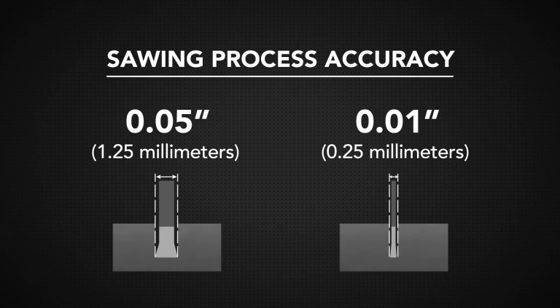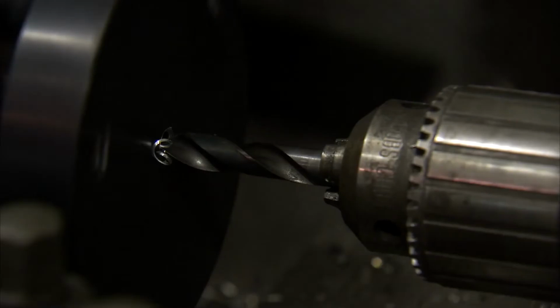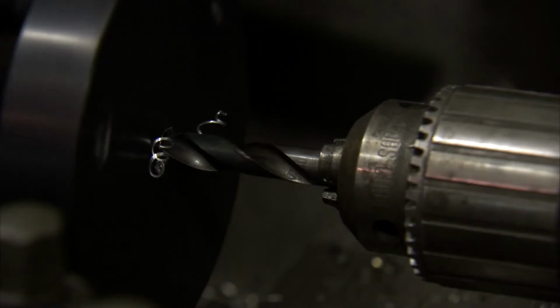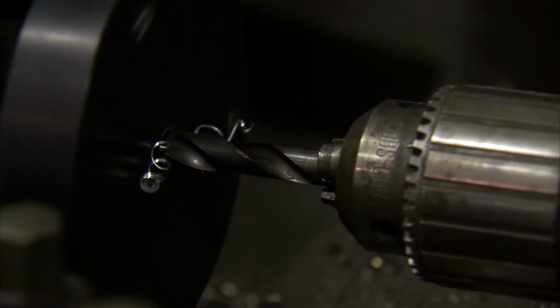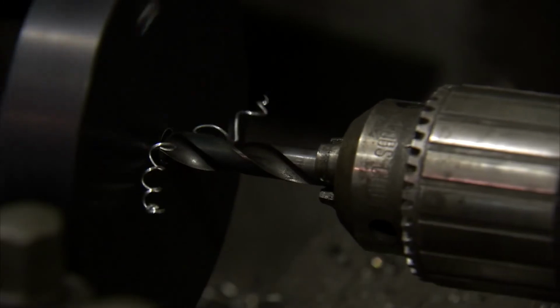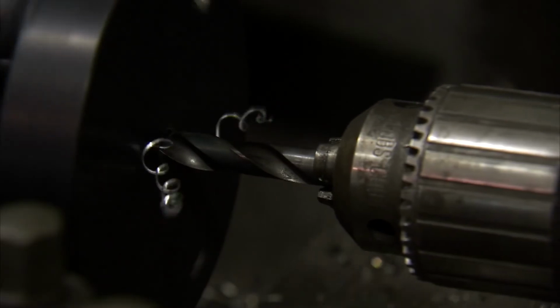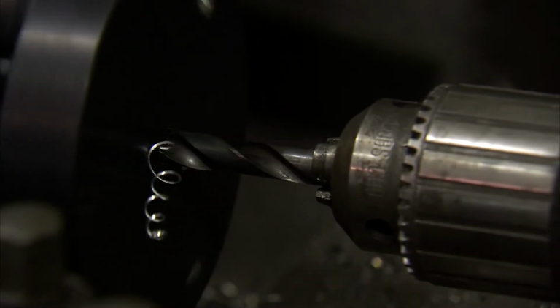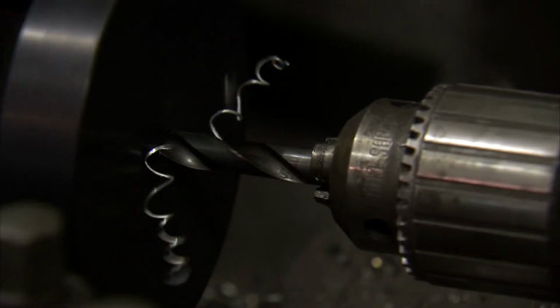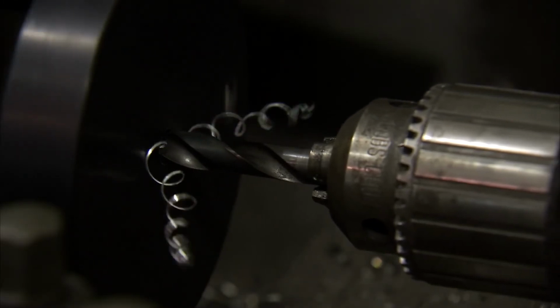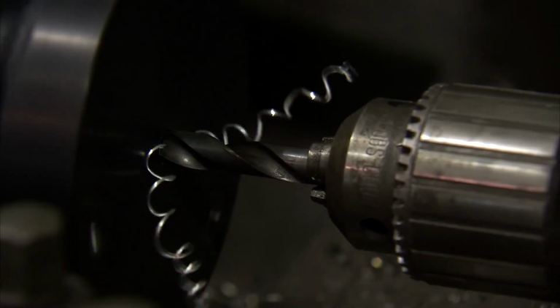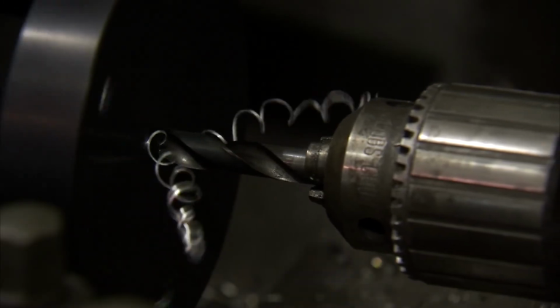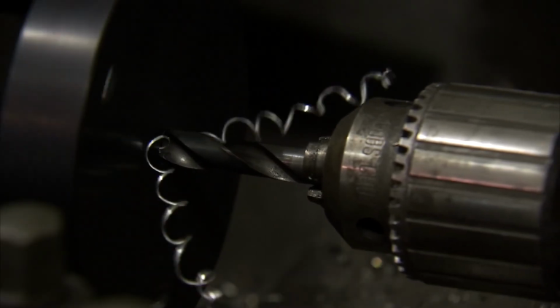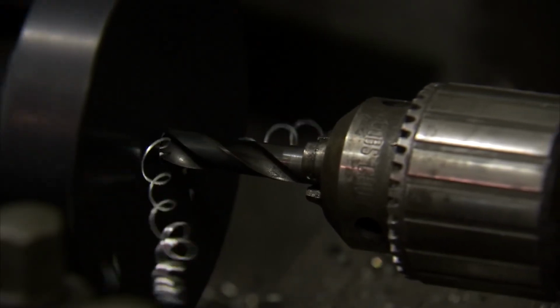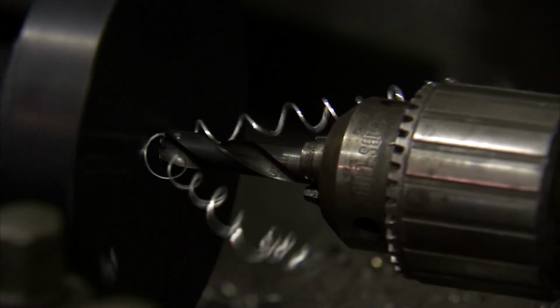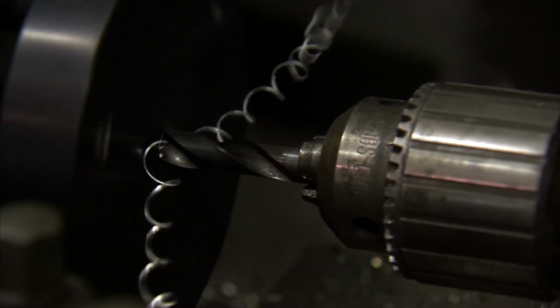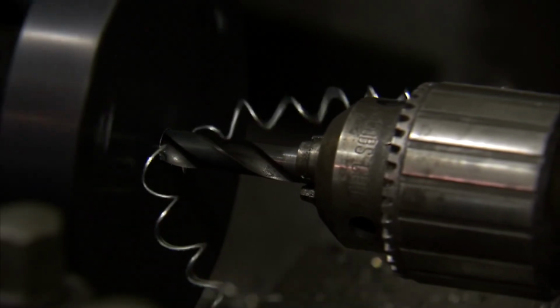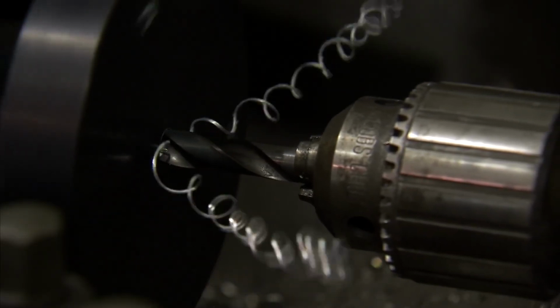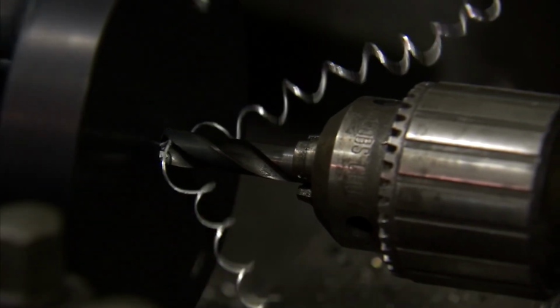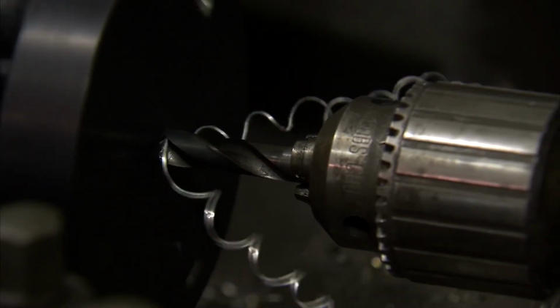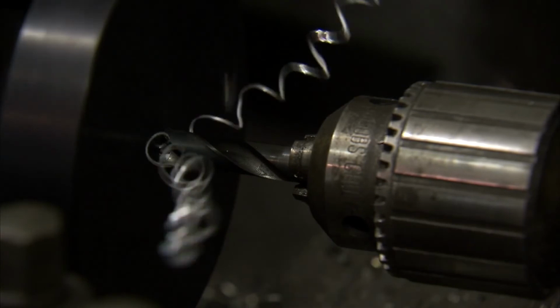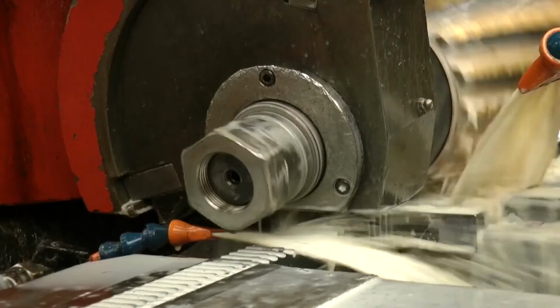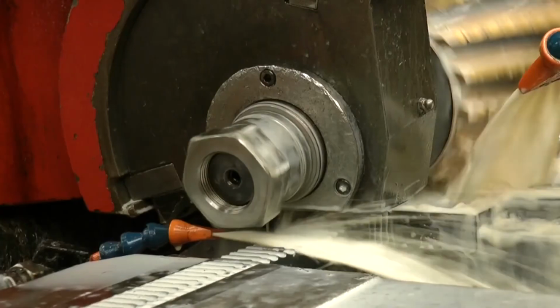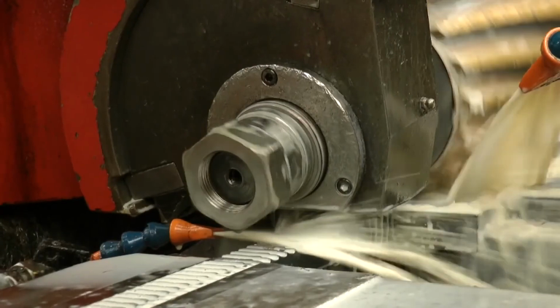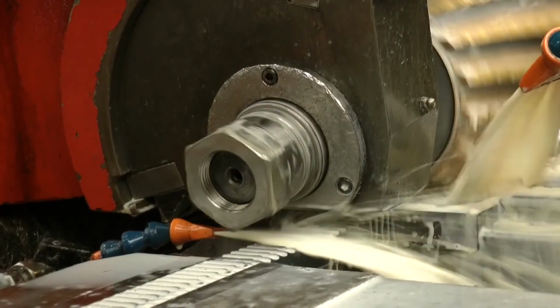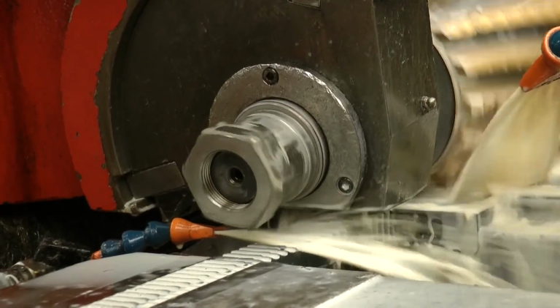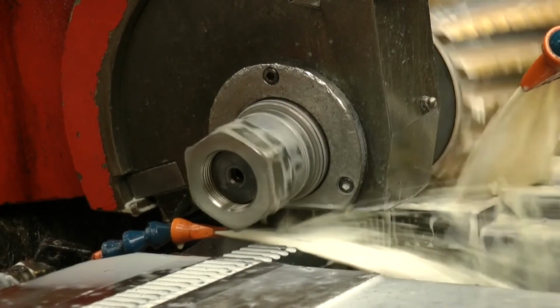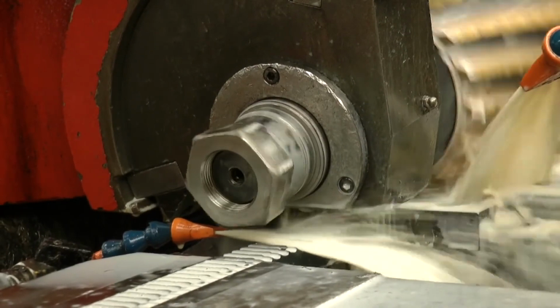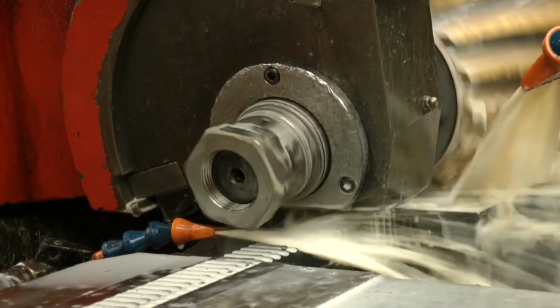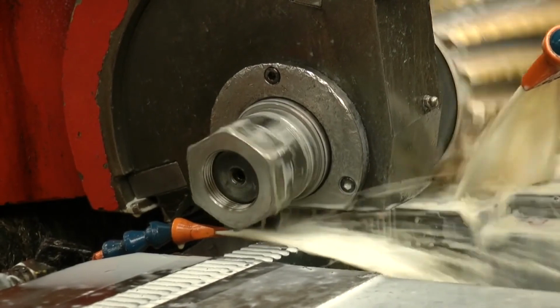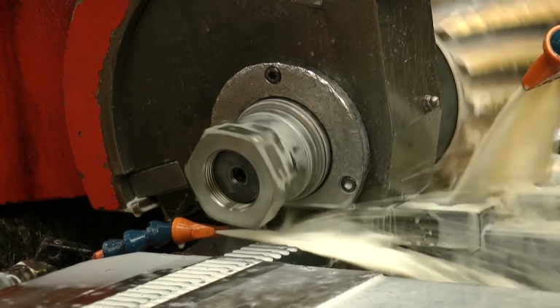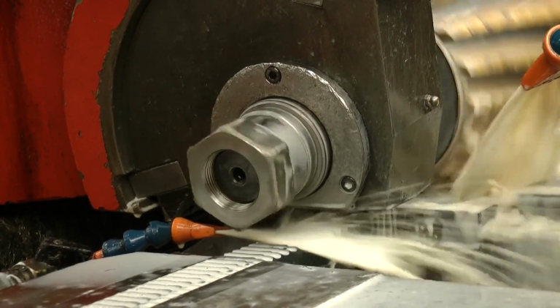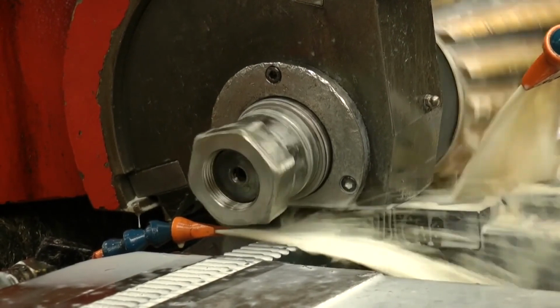Once it's sawed, workpieces can go through a number of much more accurate manufacturing processes, like drilling or milling.